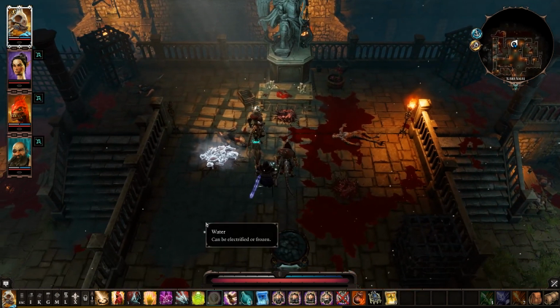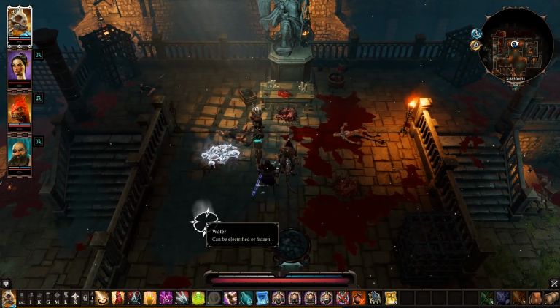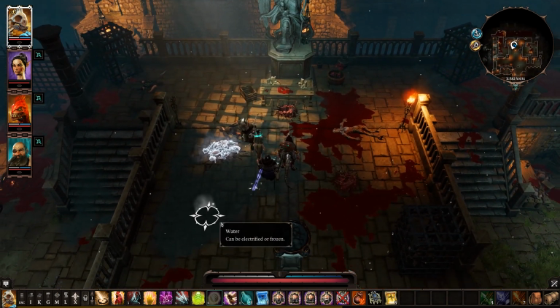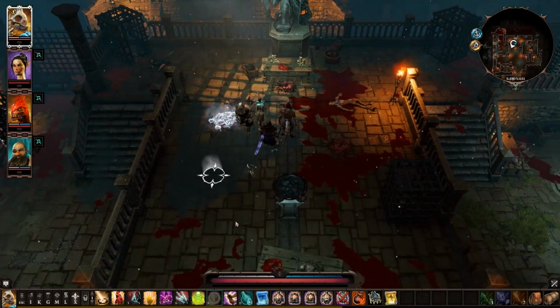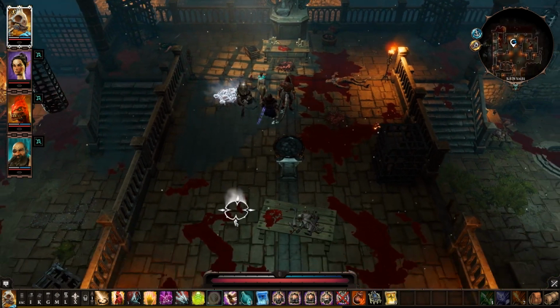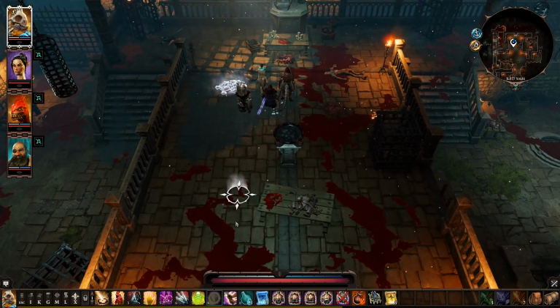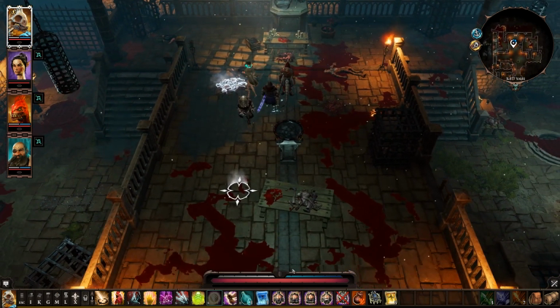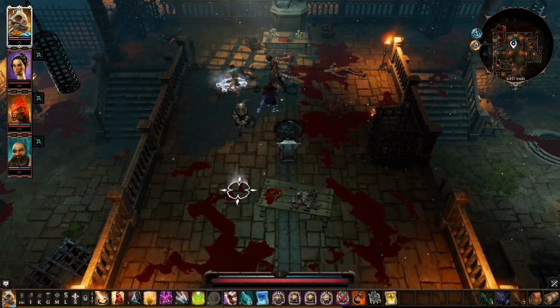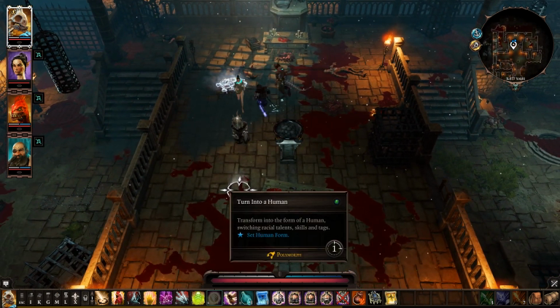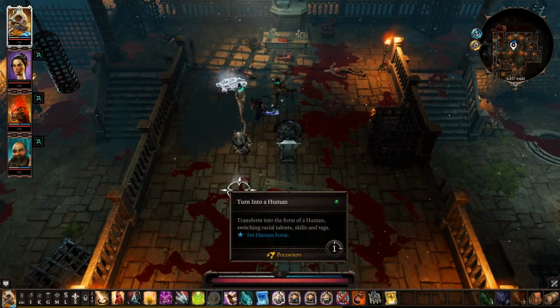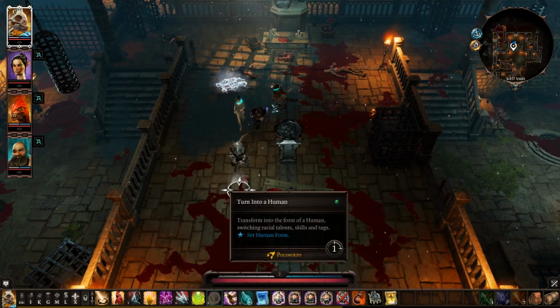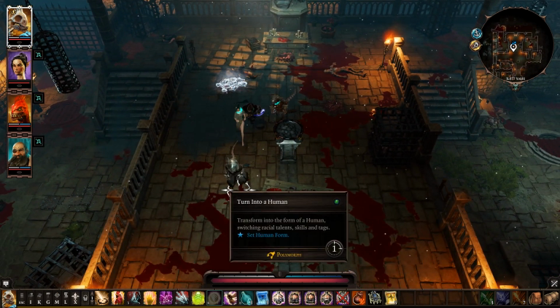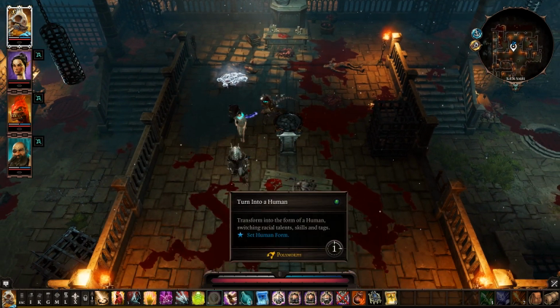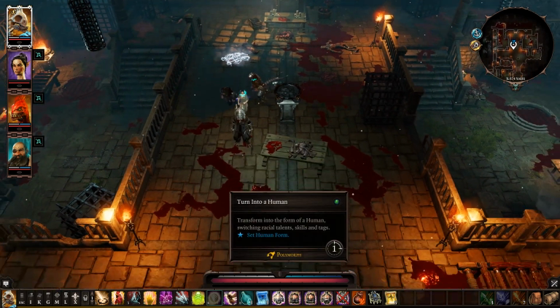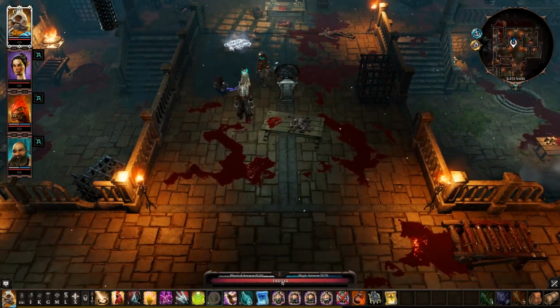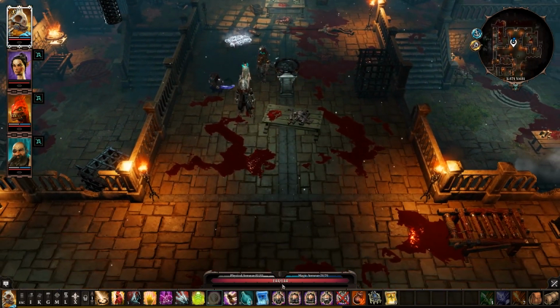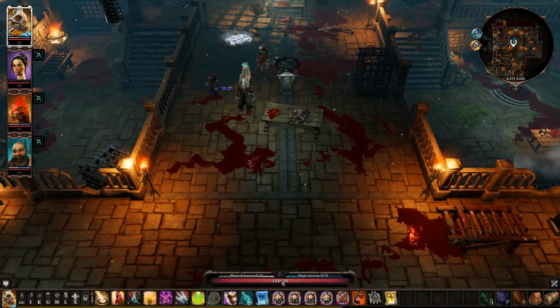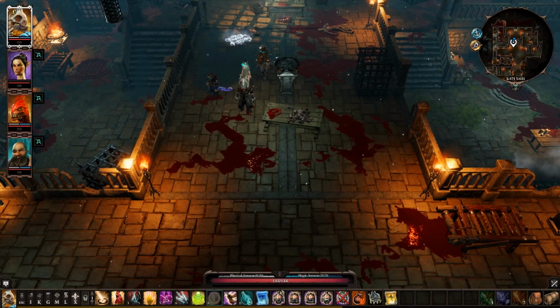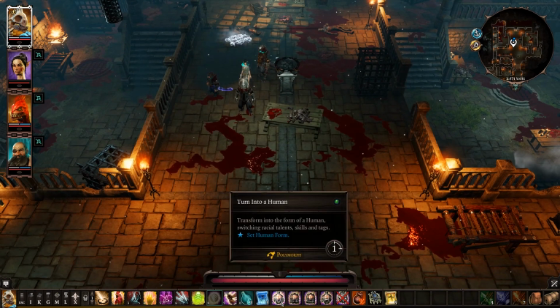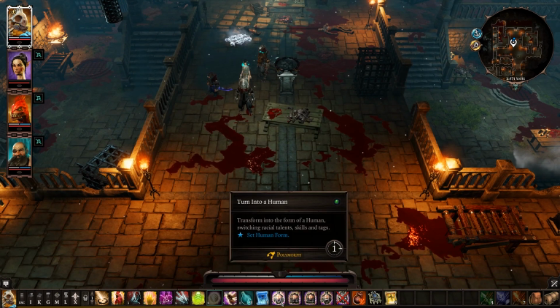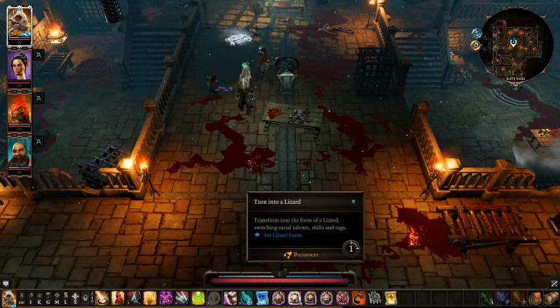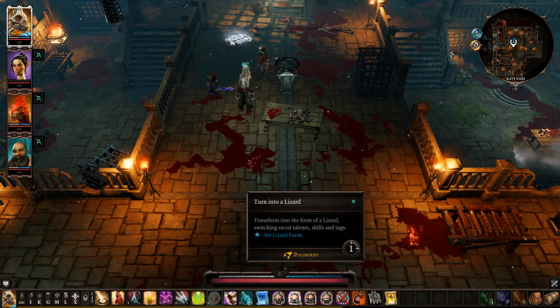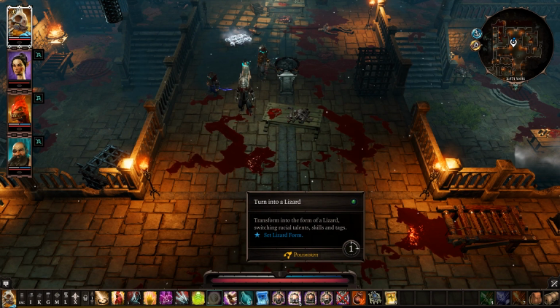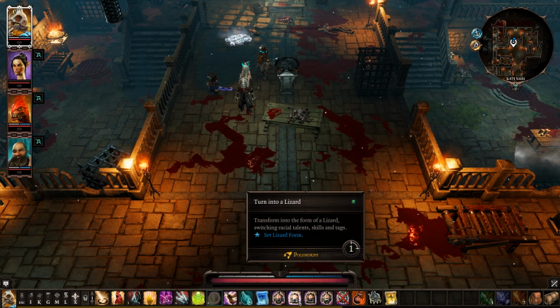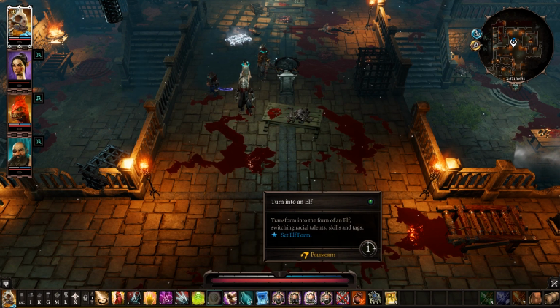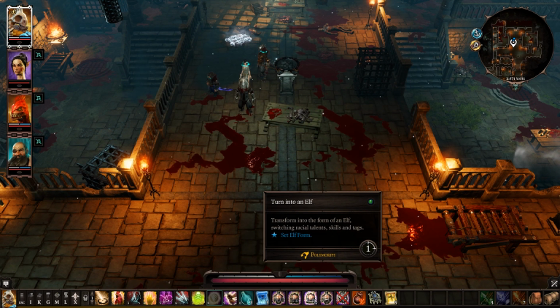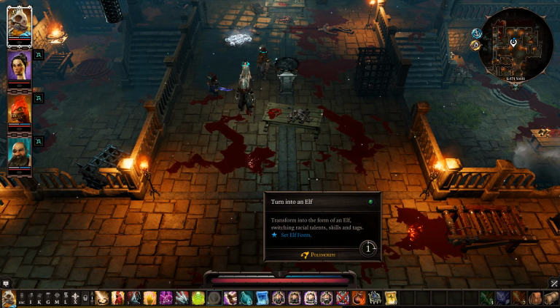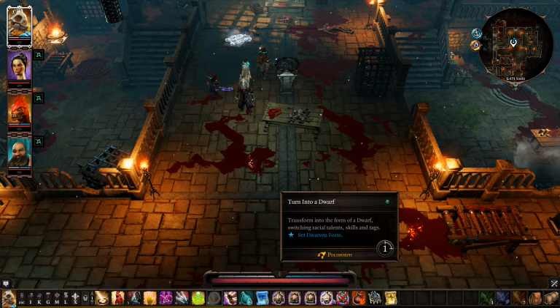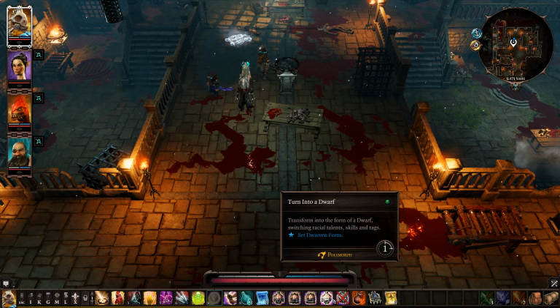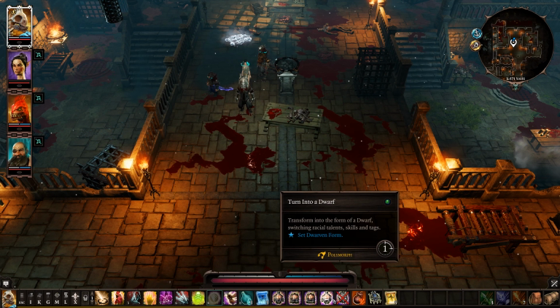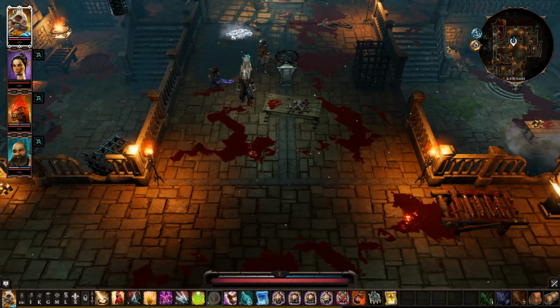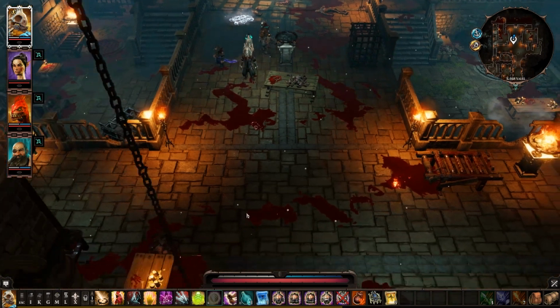You have to do it four times to get the mask I'm currently wearing, because you want a human face, a lizard face, an elf face, and a dwarf face.